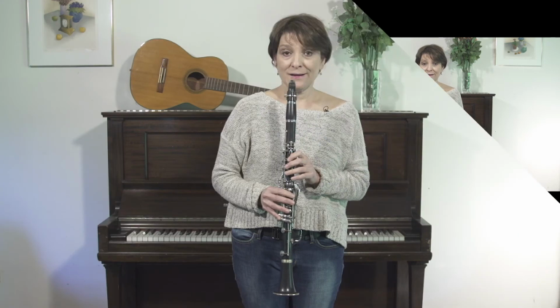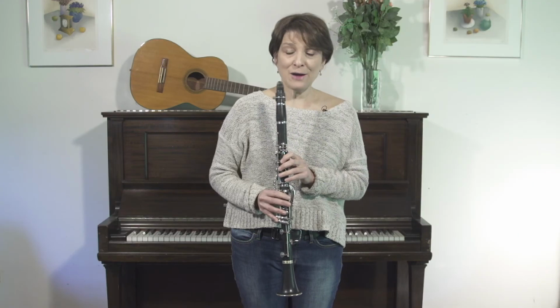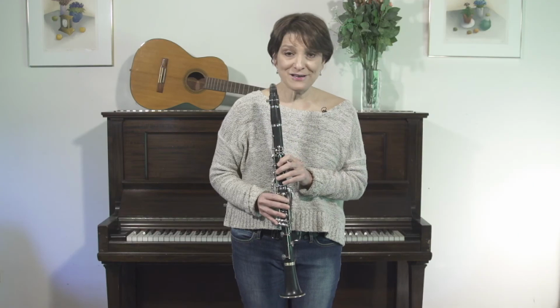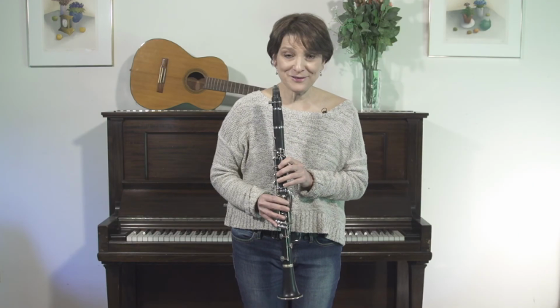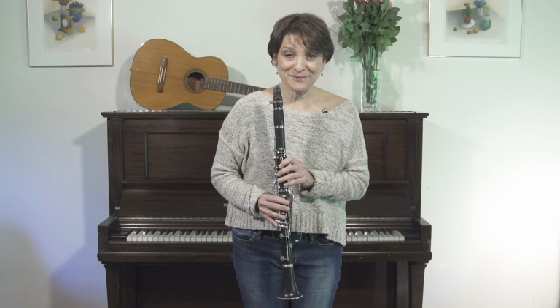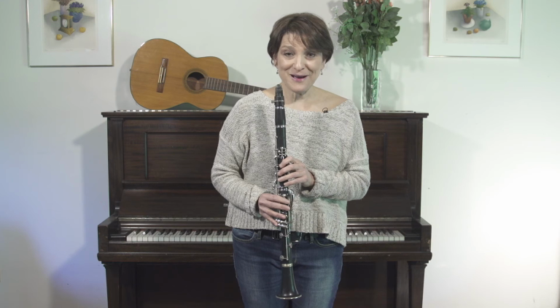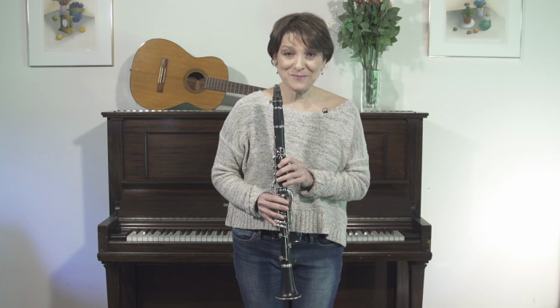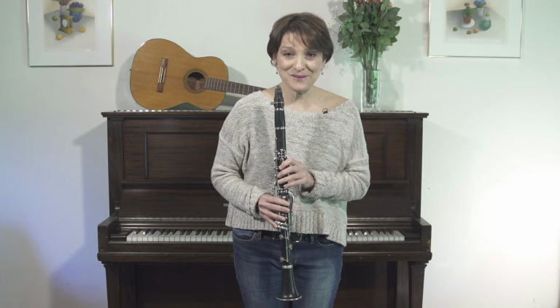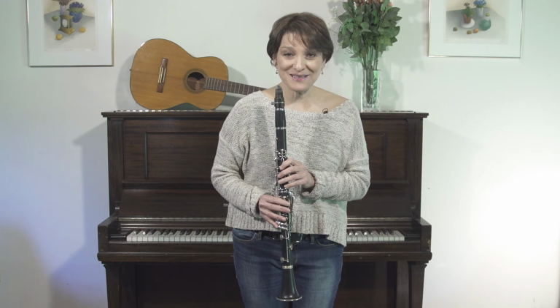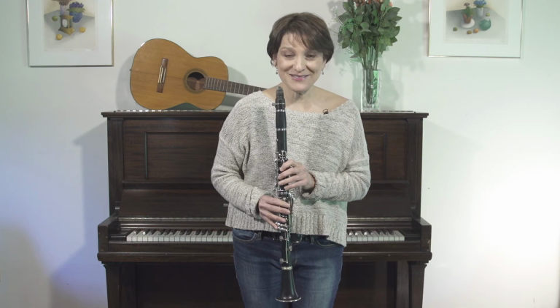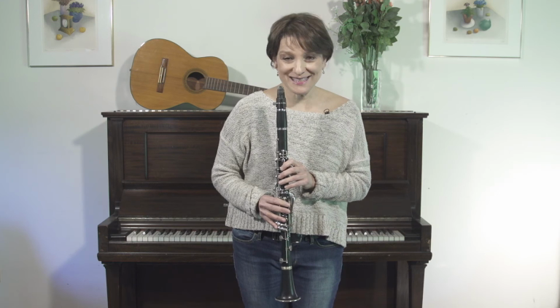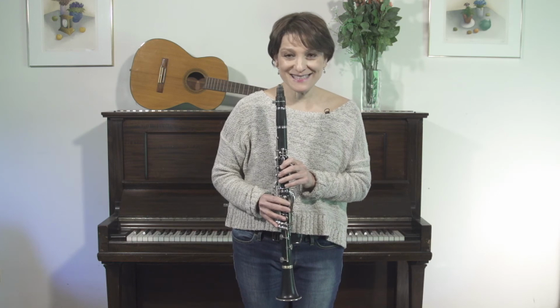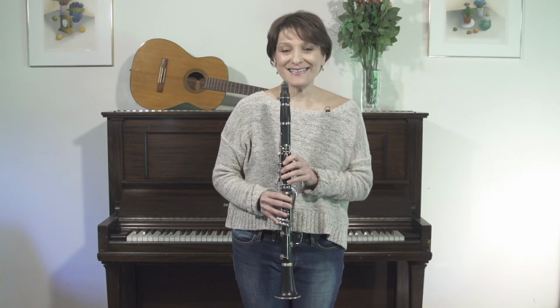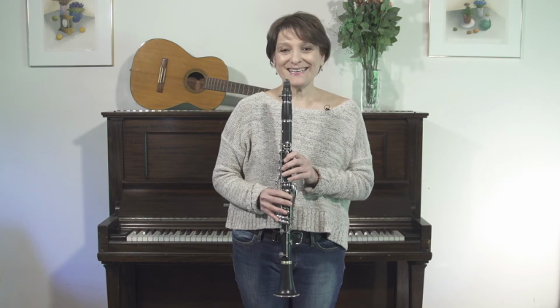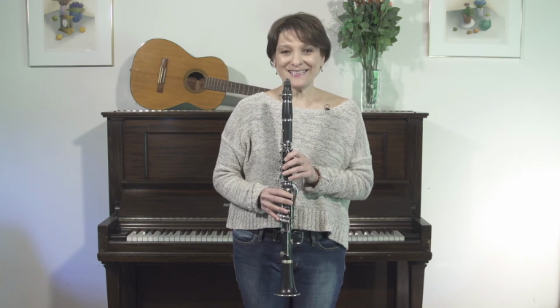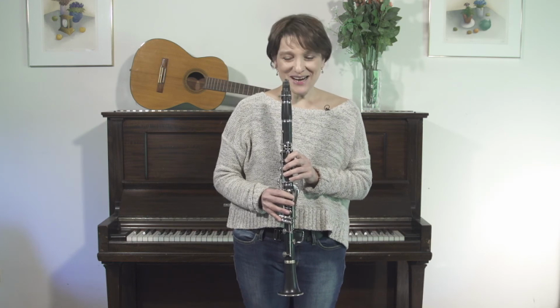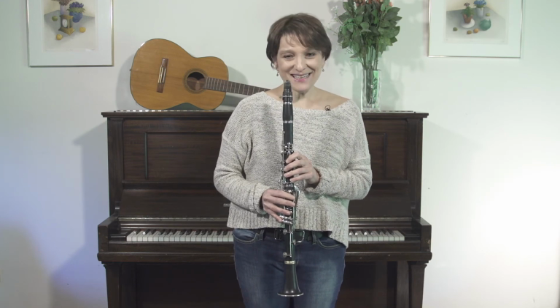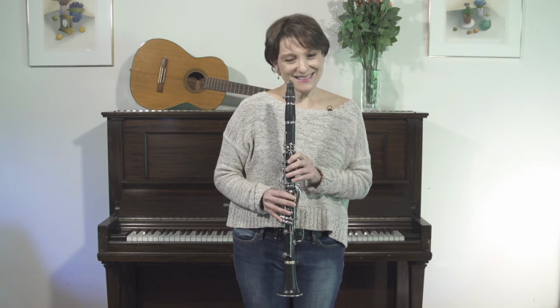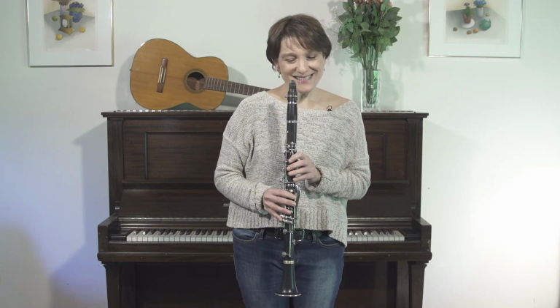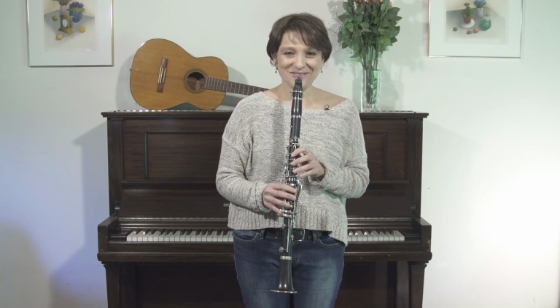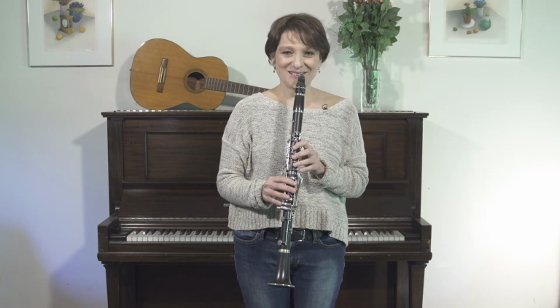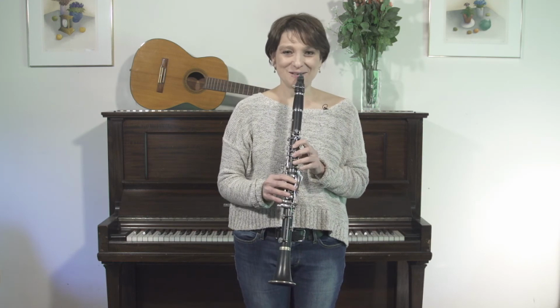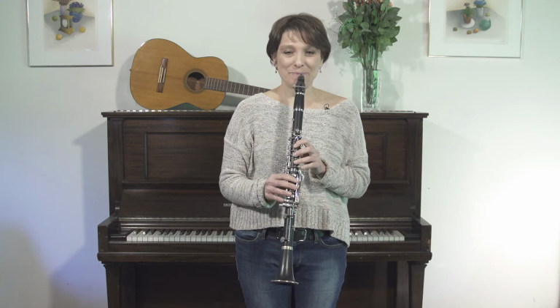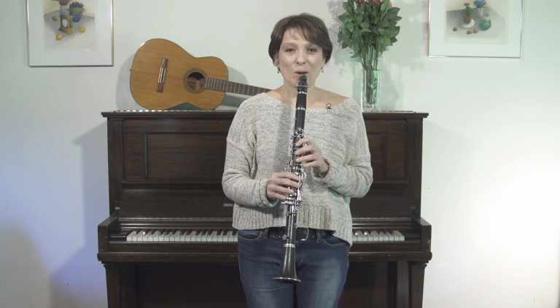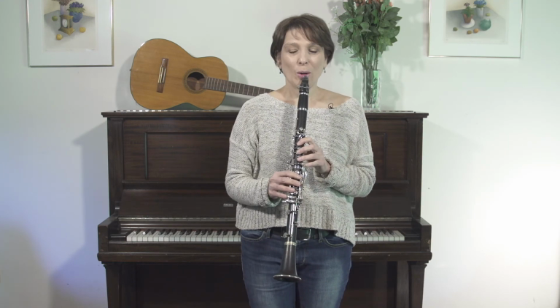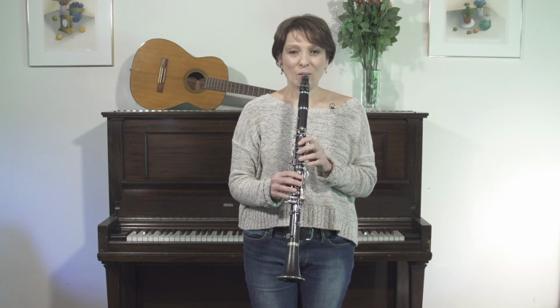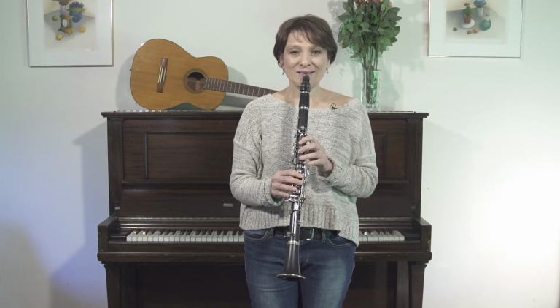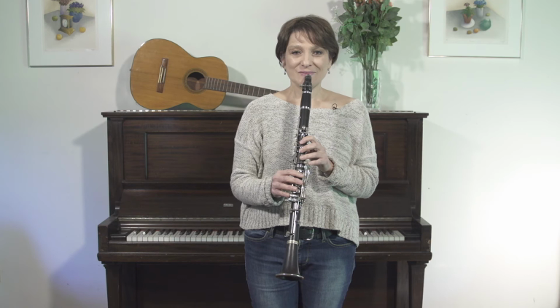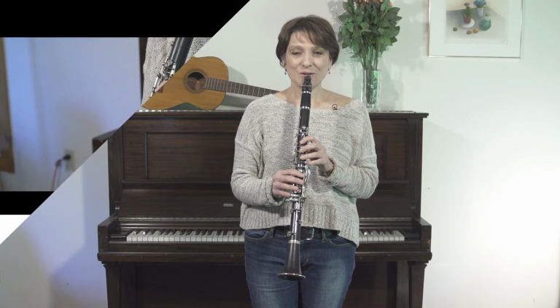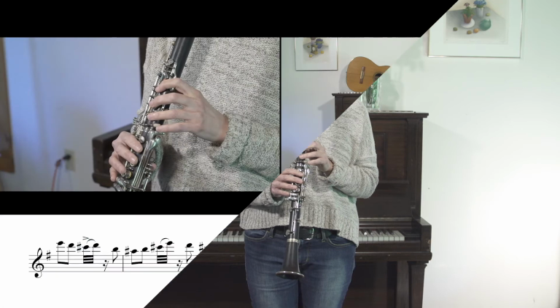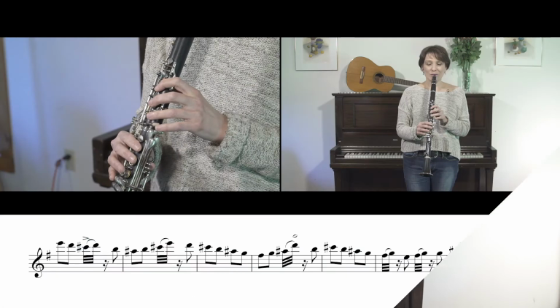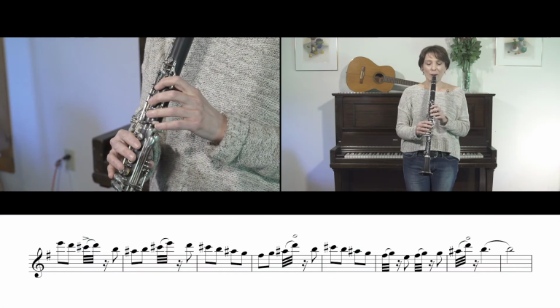How was that for you? I hope it was relatively easy. Let's try it again, just a little faster. One, two, three.